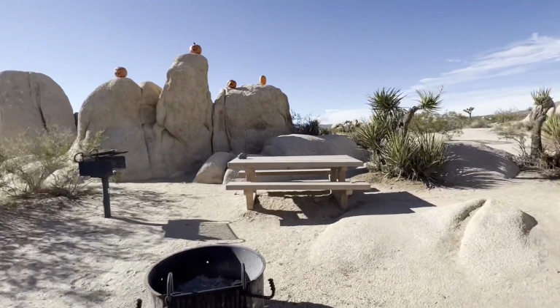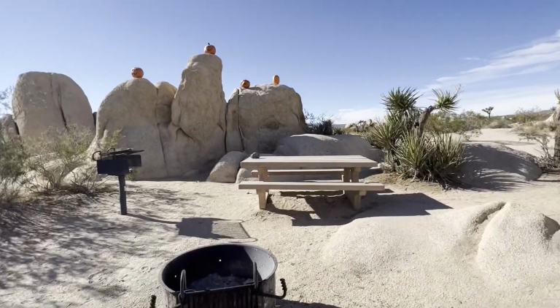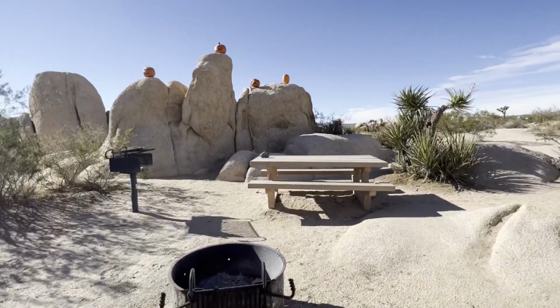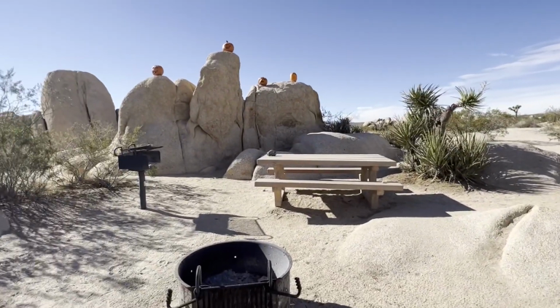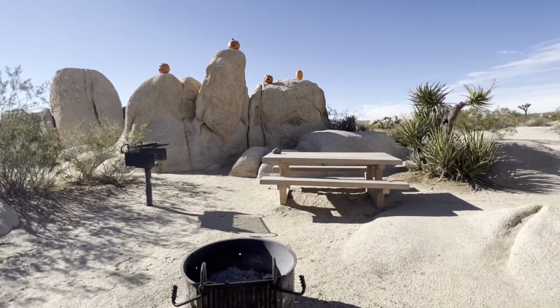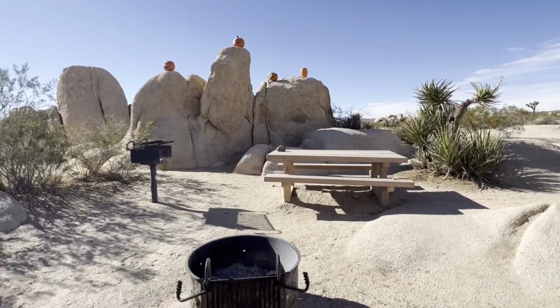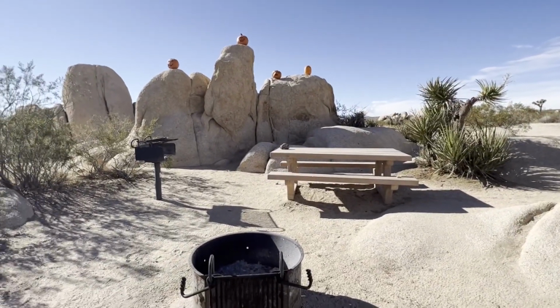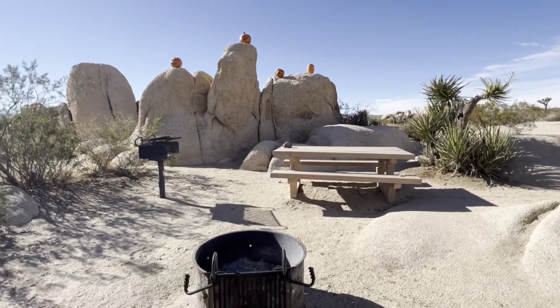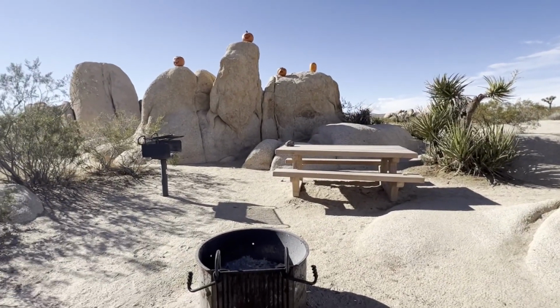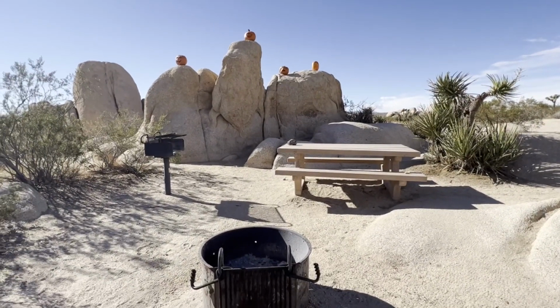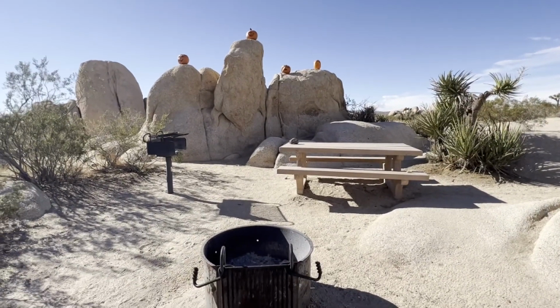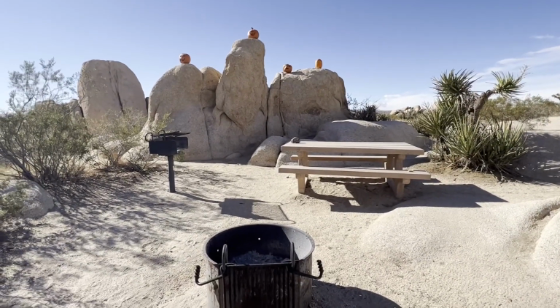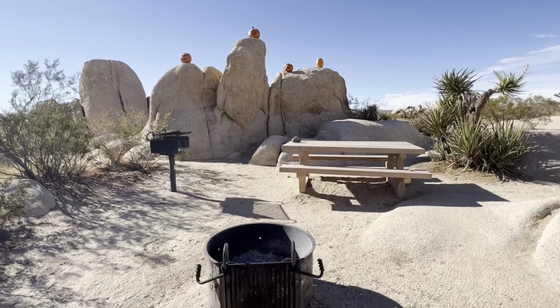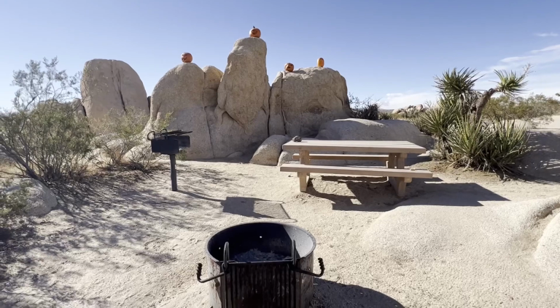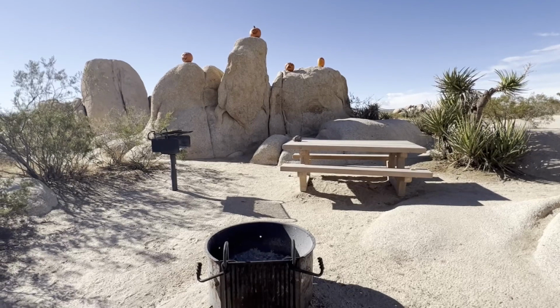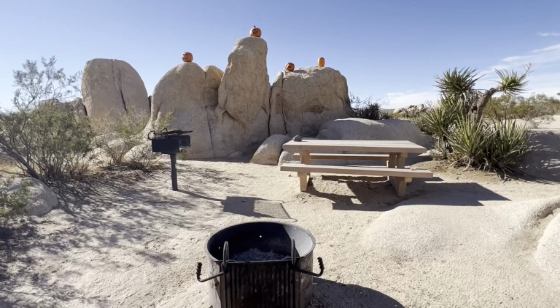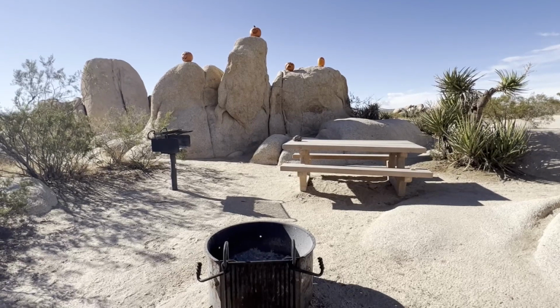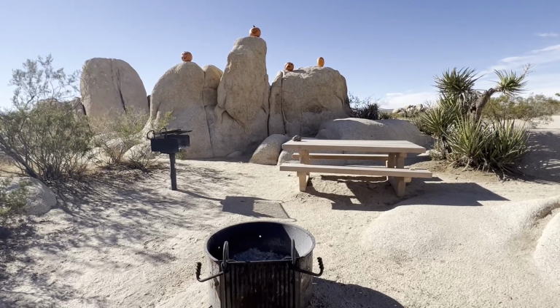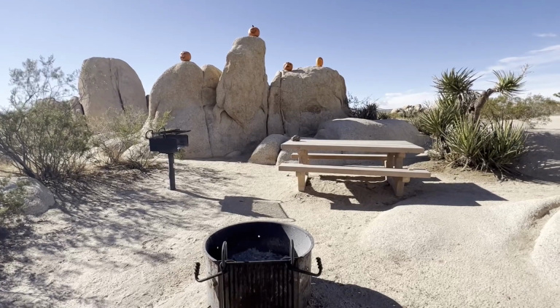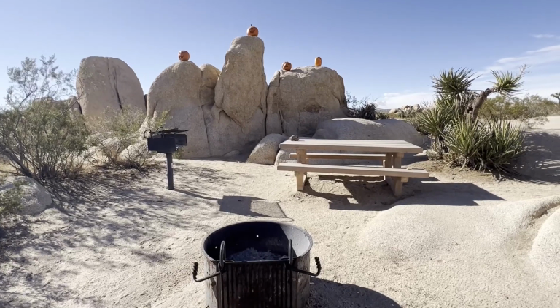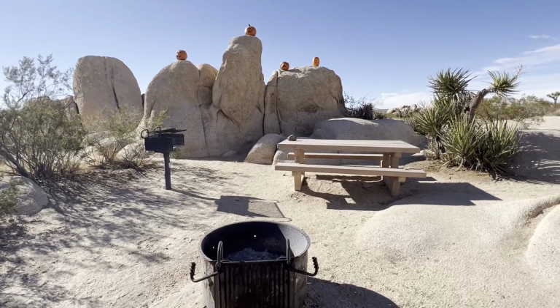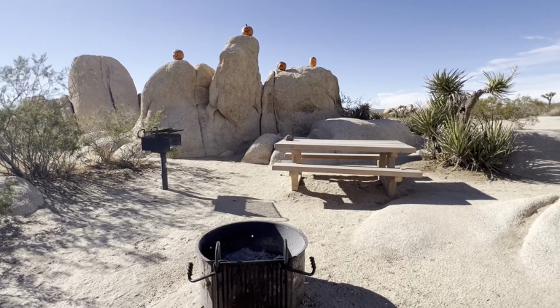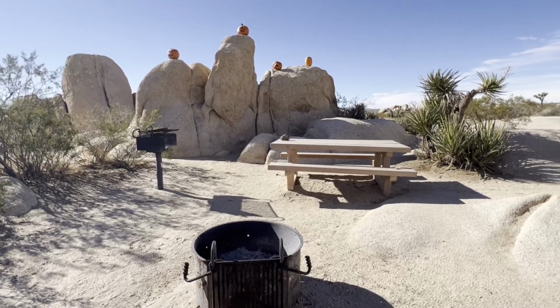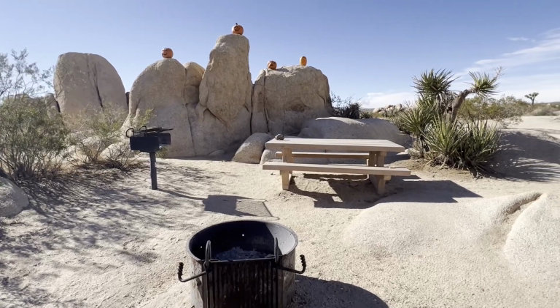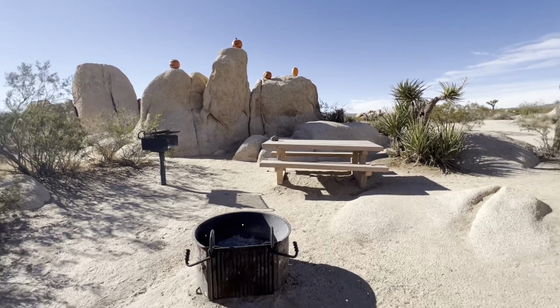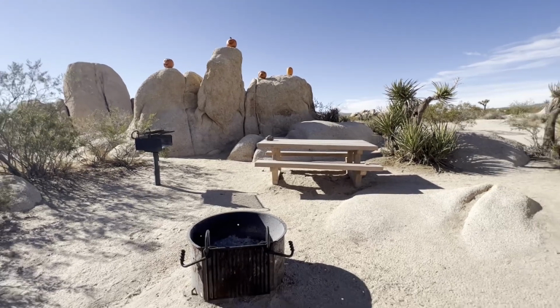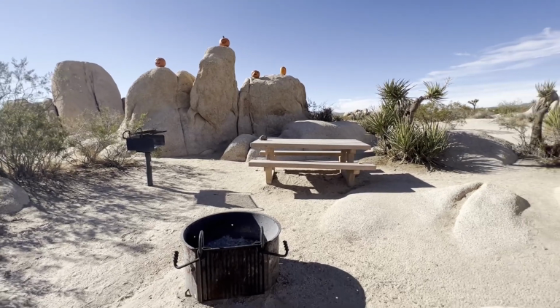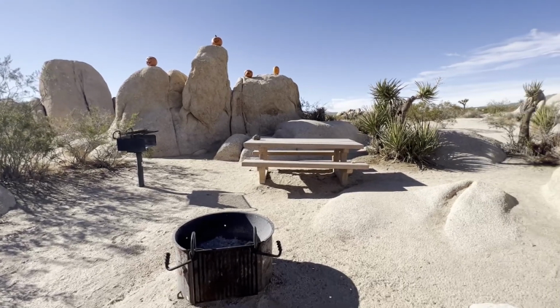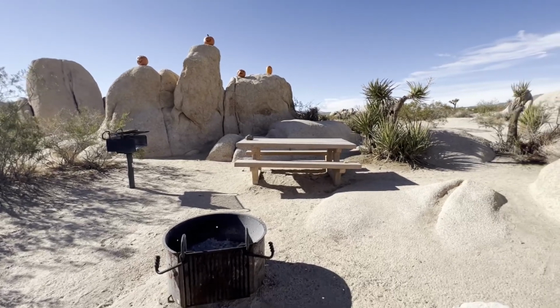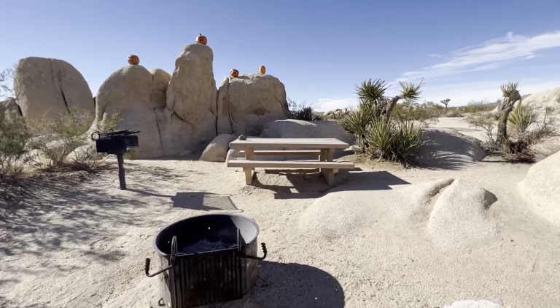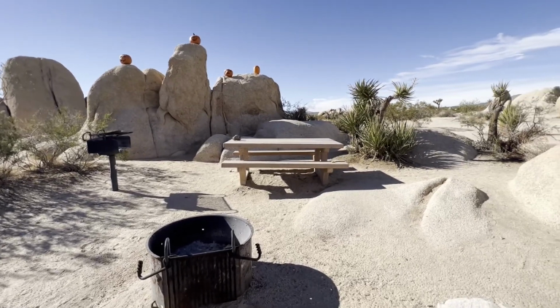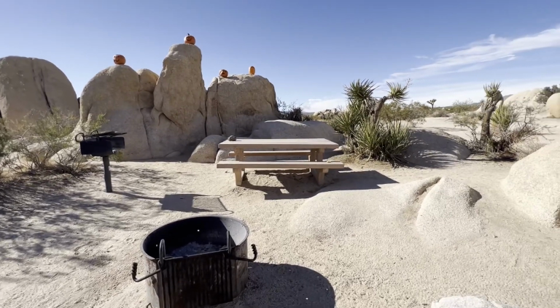It looks like it's a first-come, first-served campground, and I'm definitely going to try this place next time.